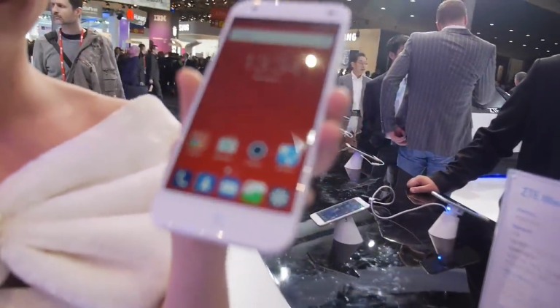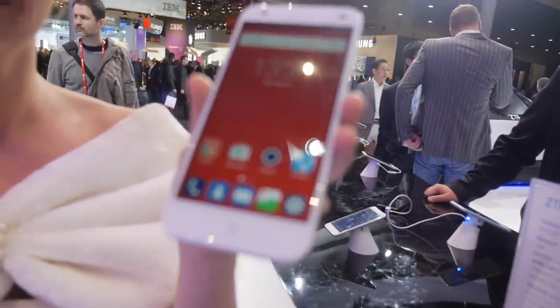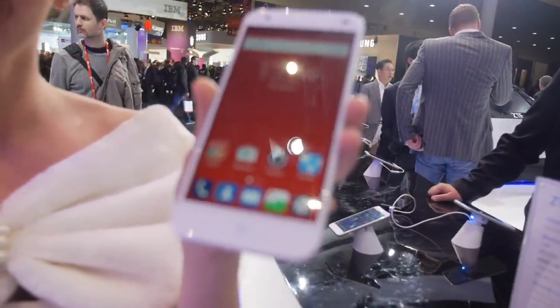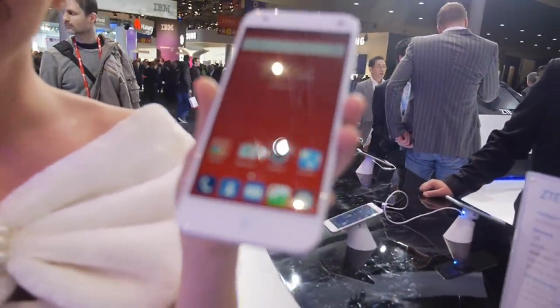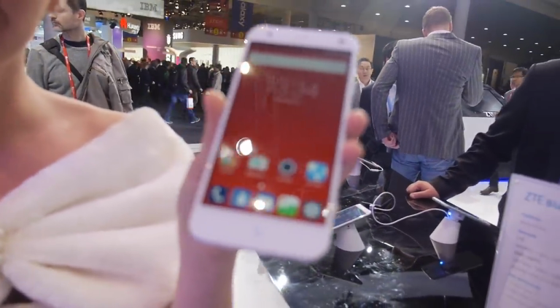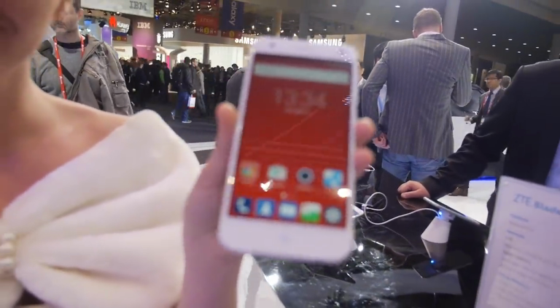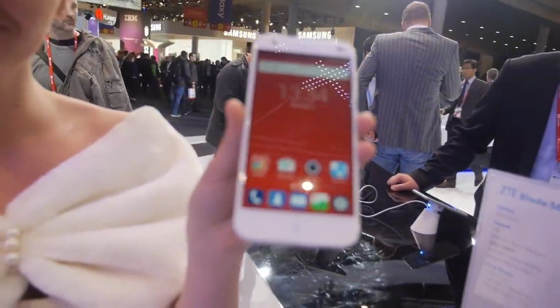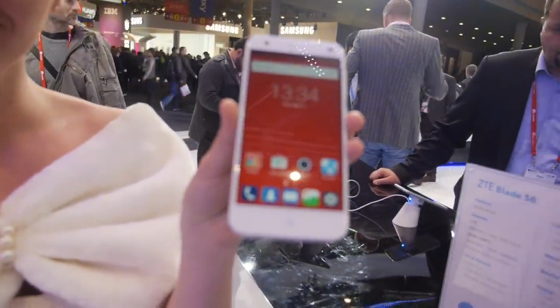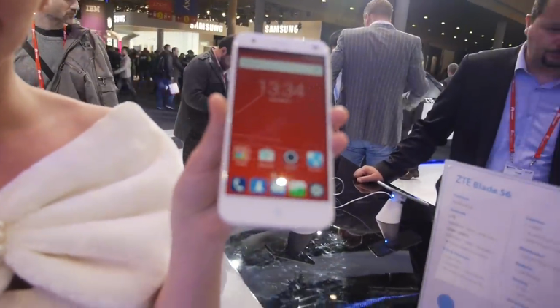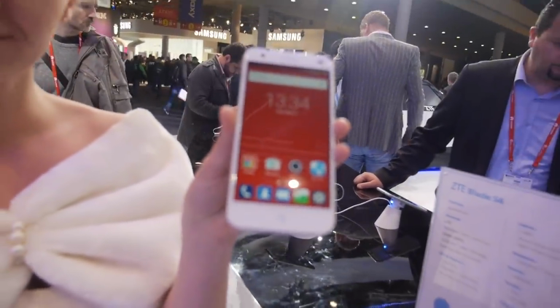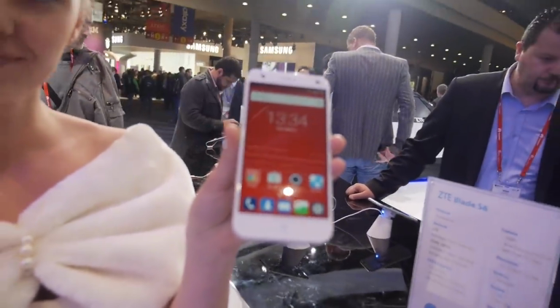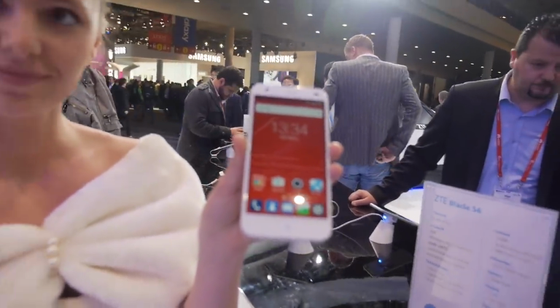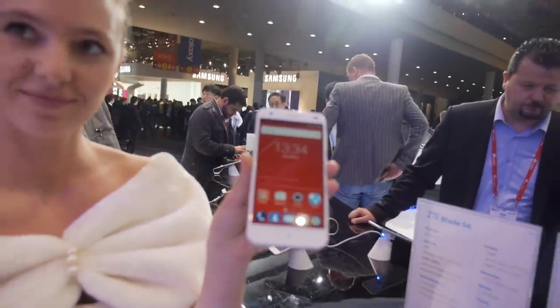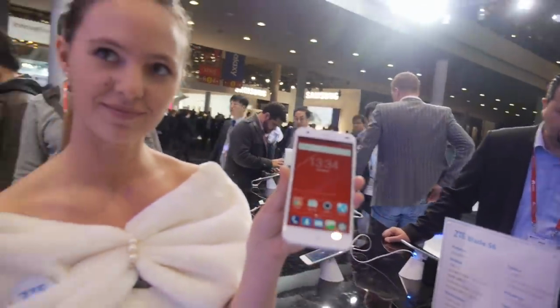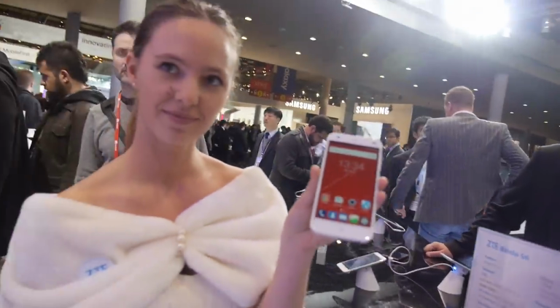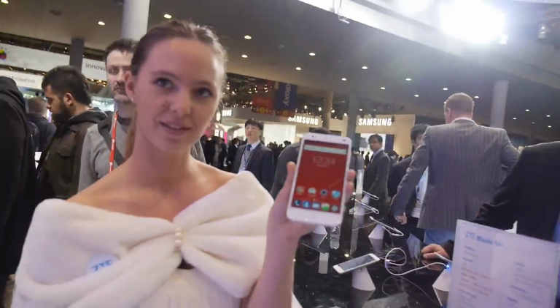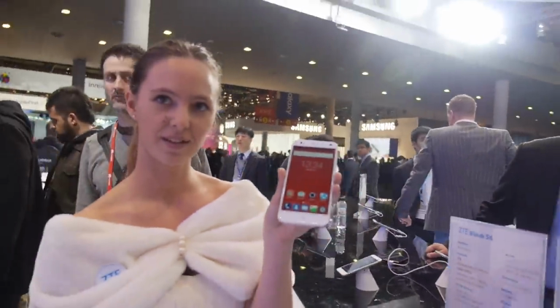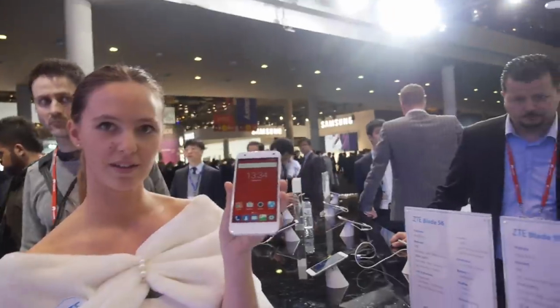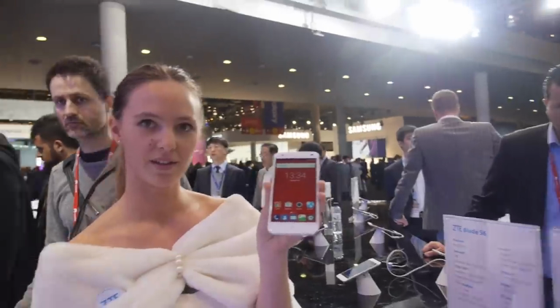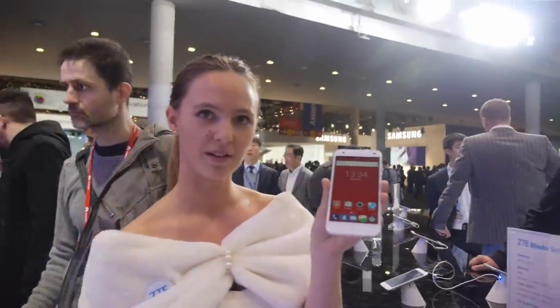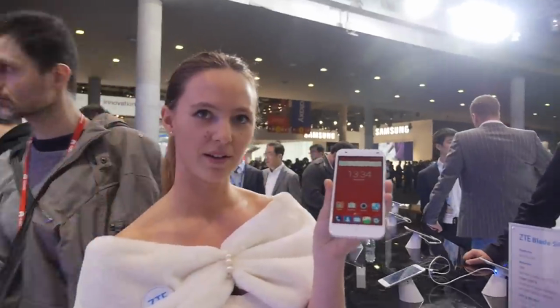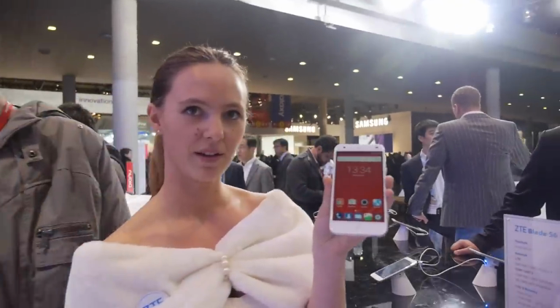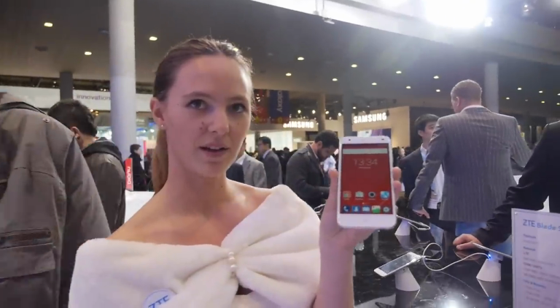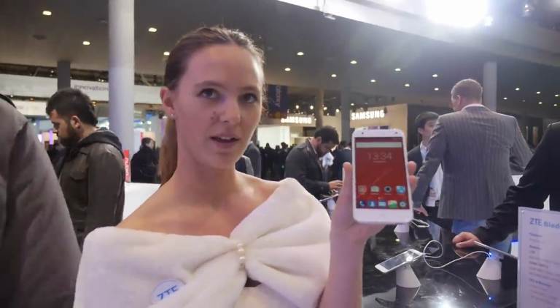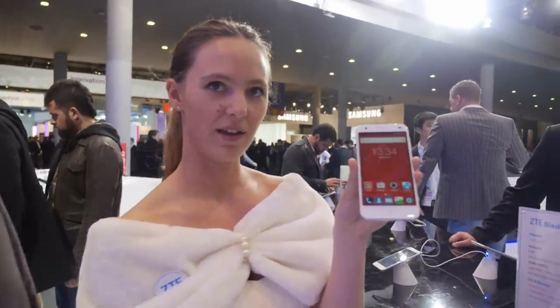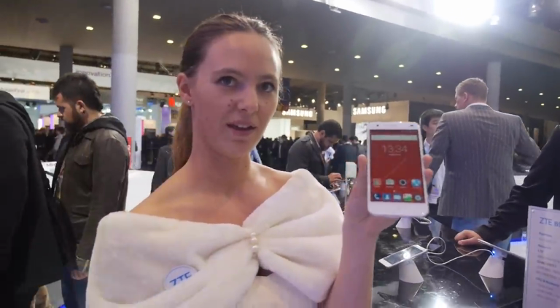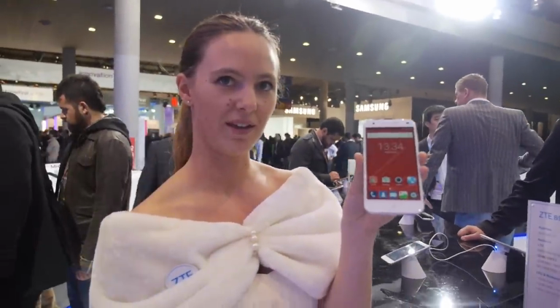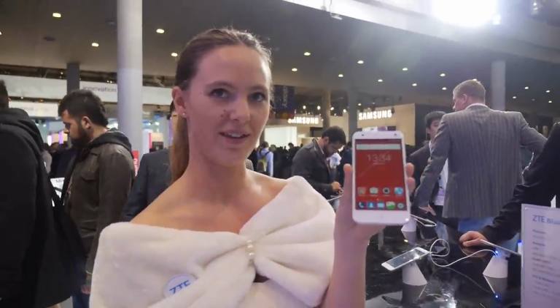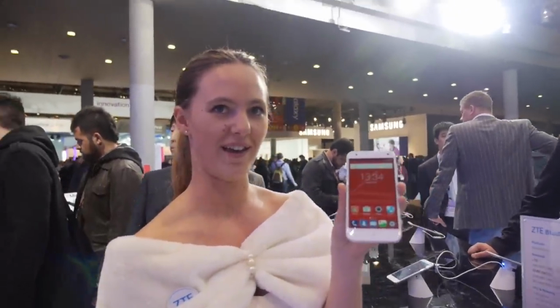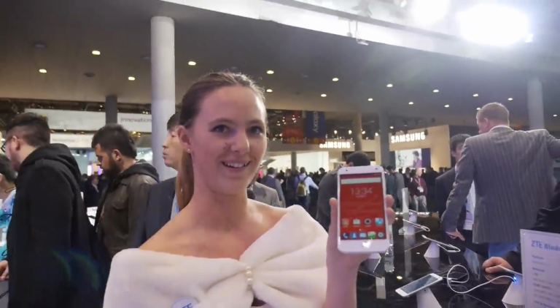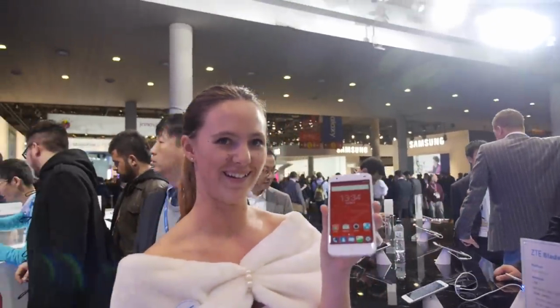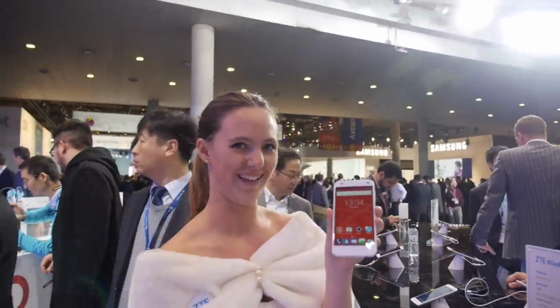So this is a much better price than certain other companies. $250 is great.